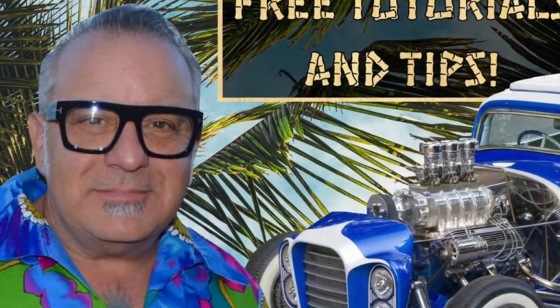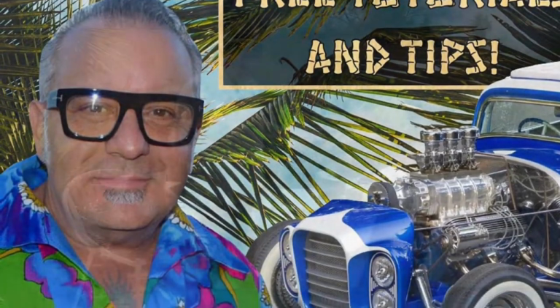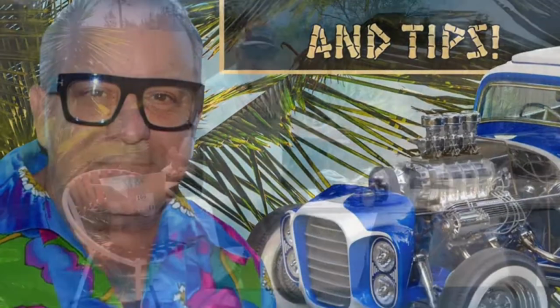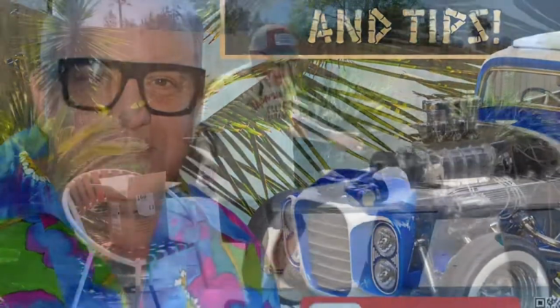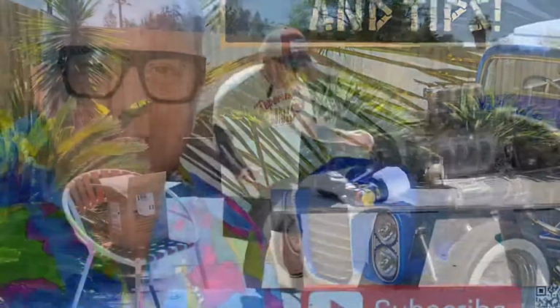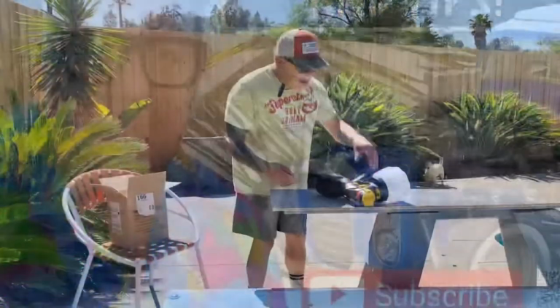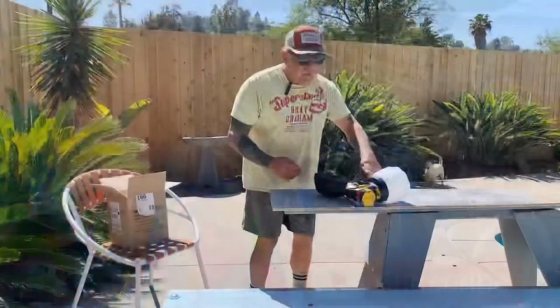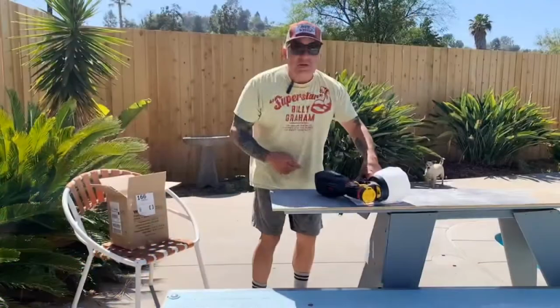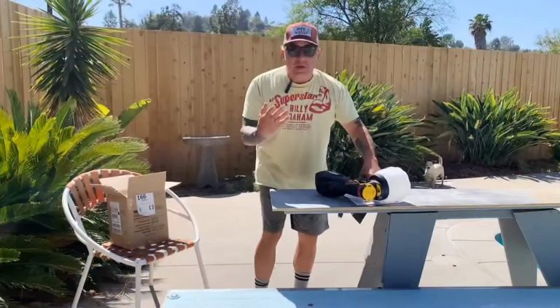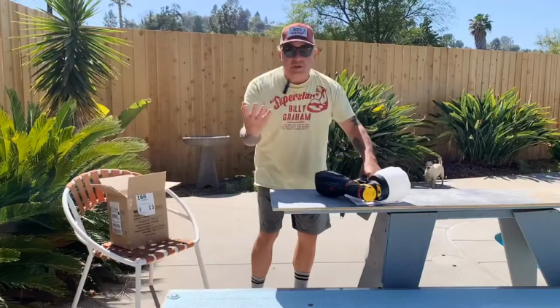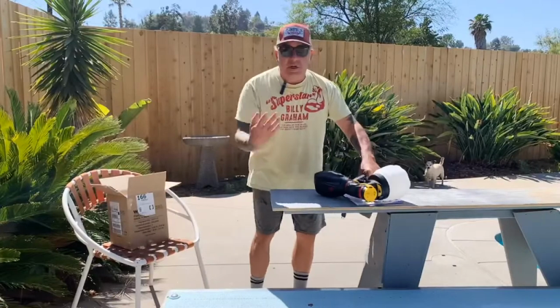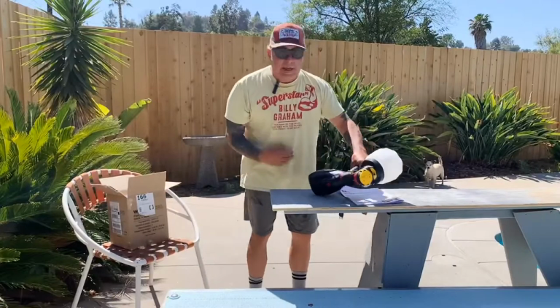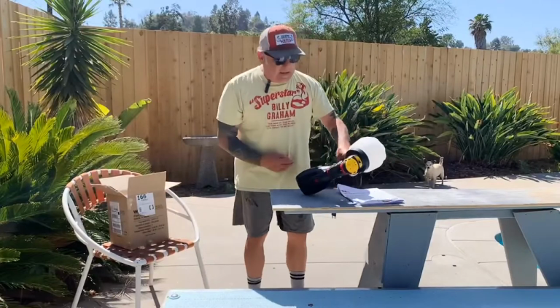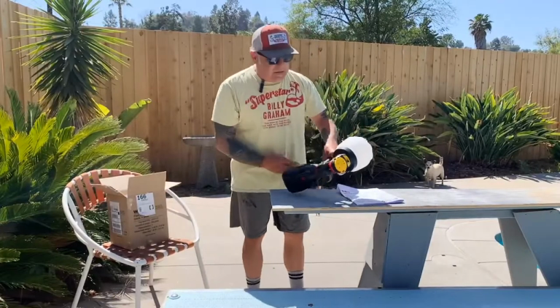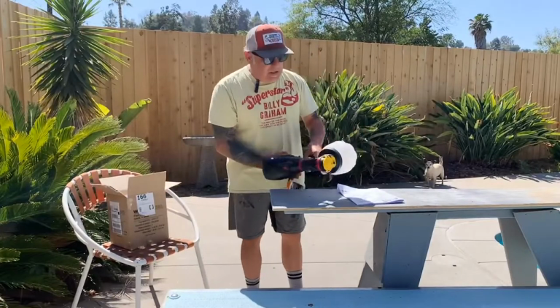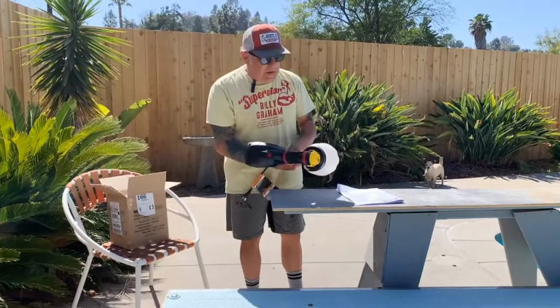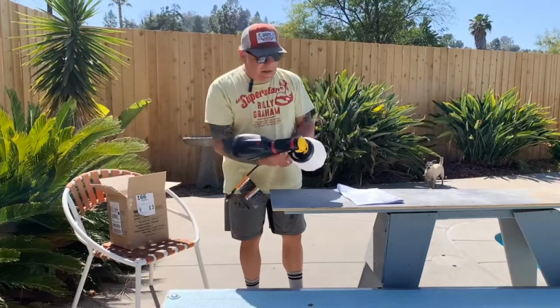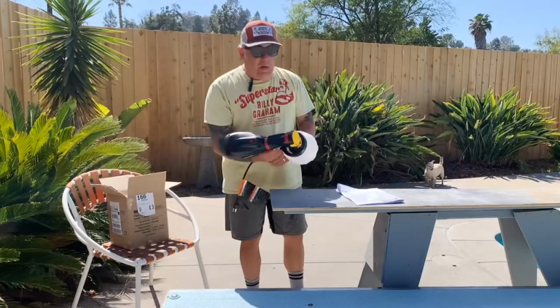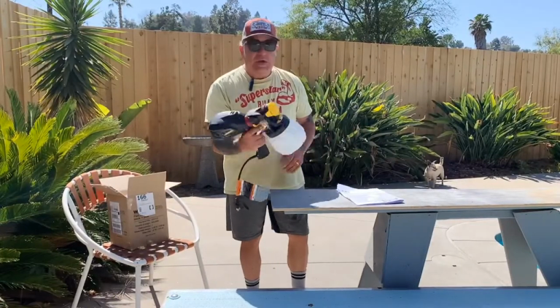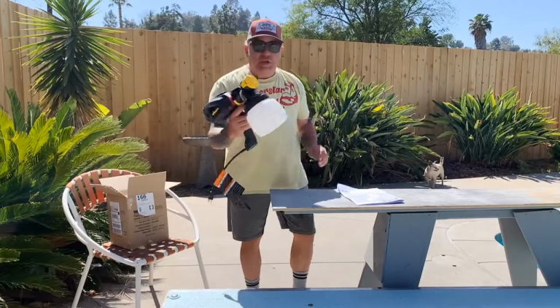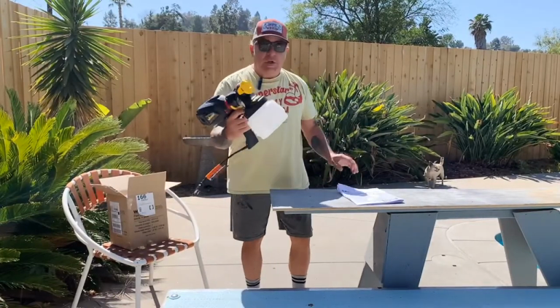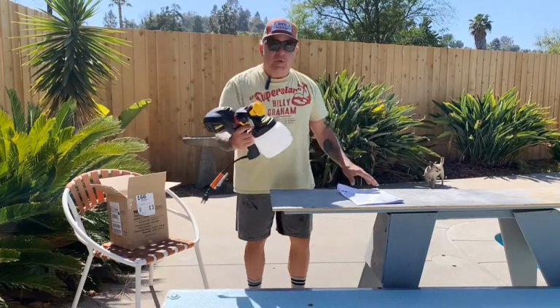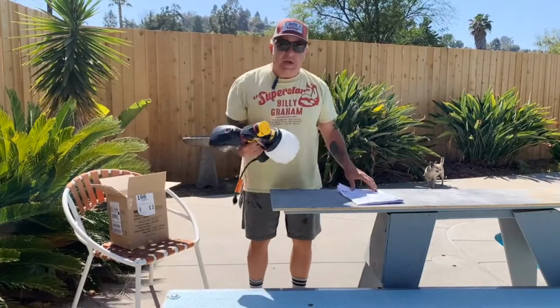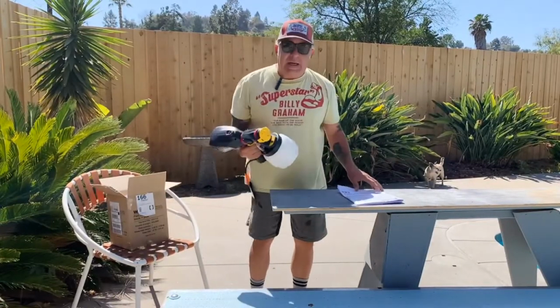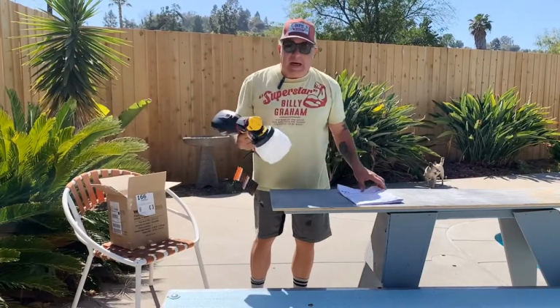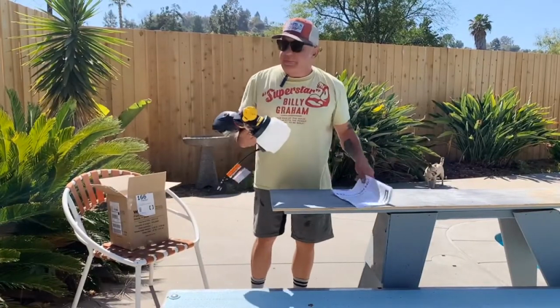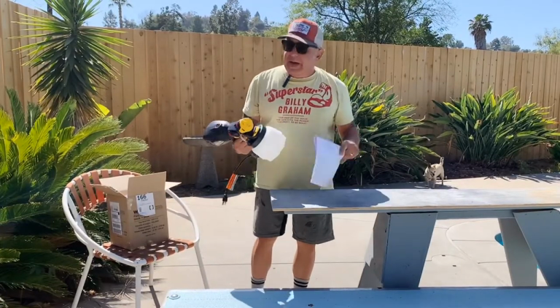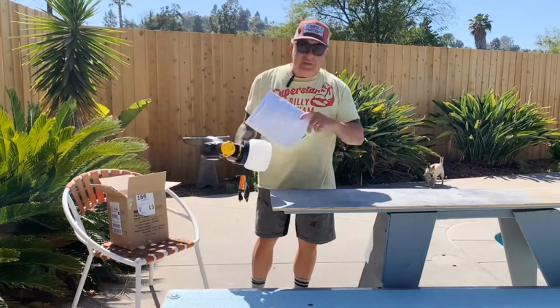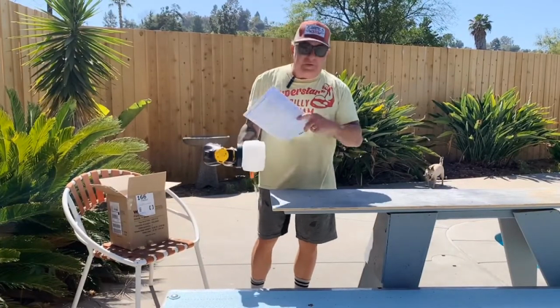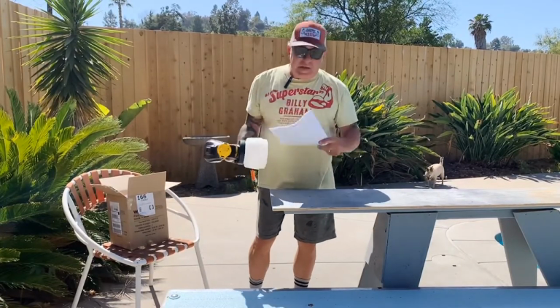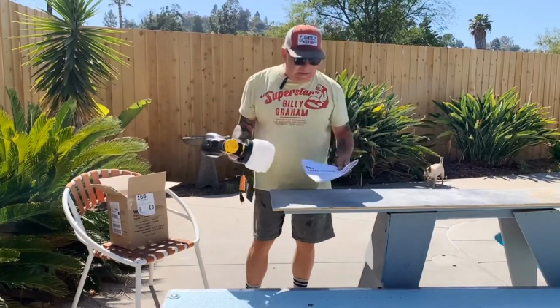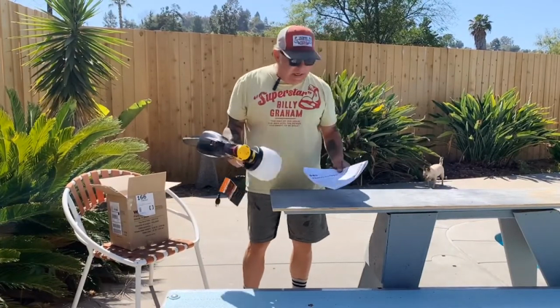Hey everybody, West Coast Johnny. How's it going? I want to show you what I got. I'm painting my fence today.